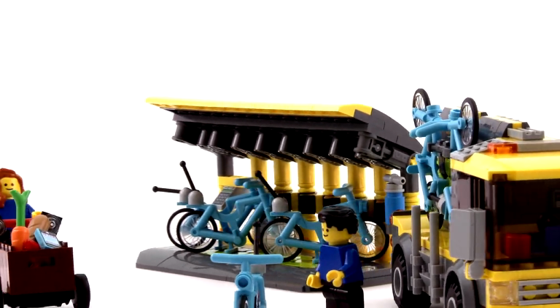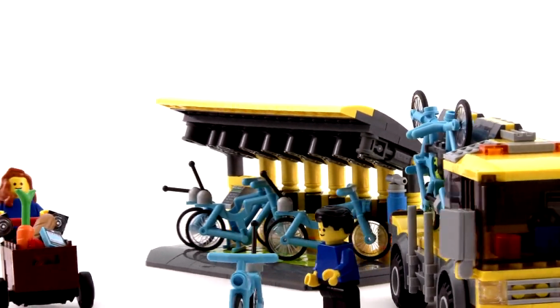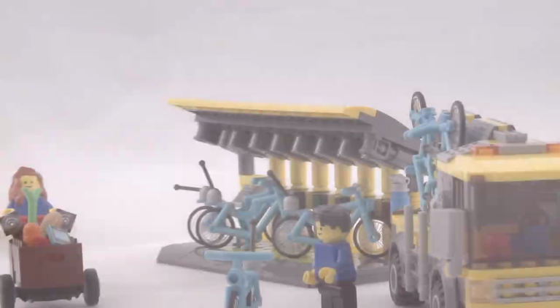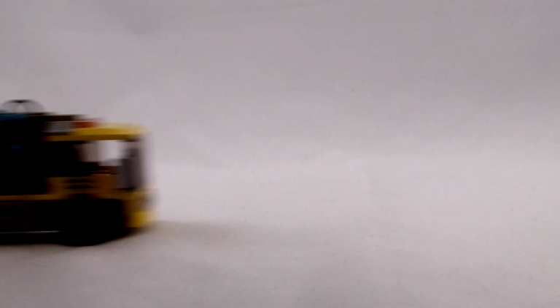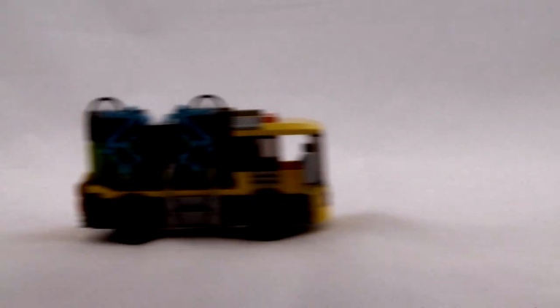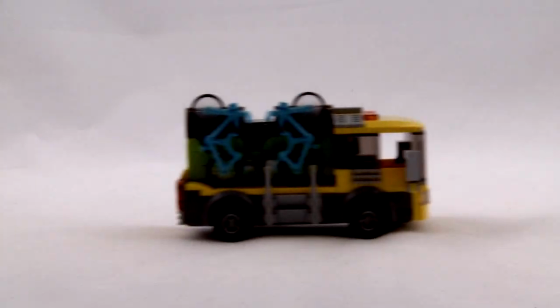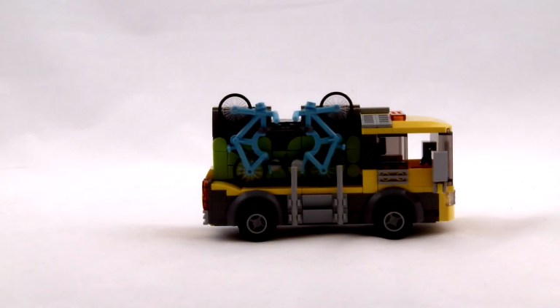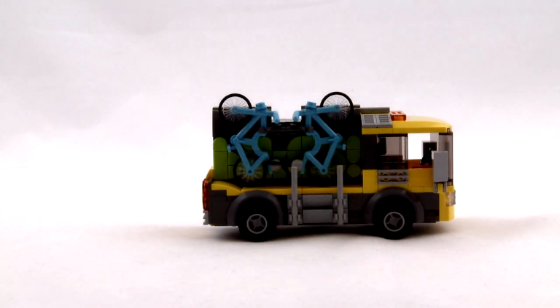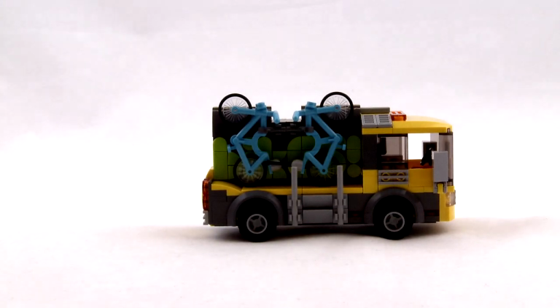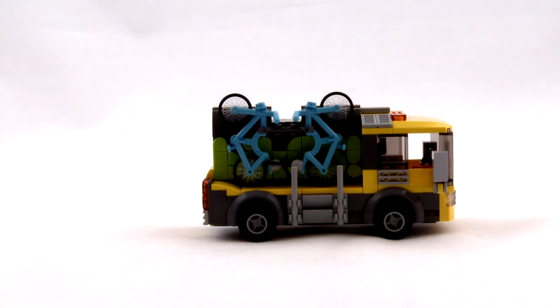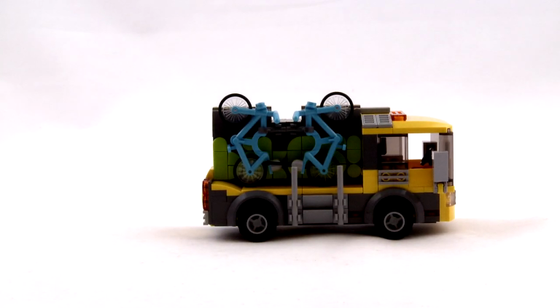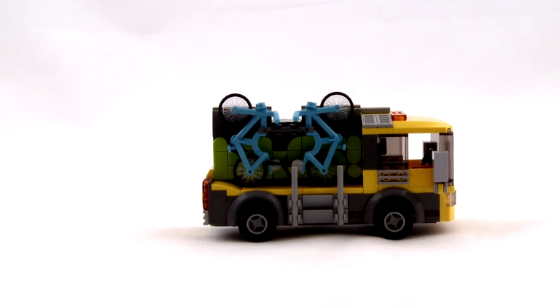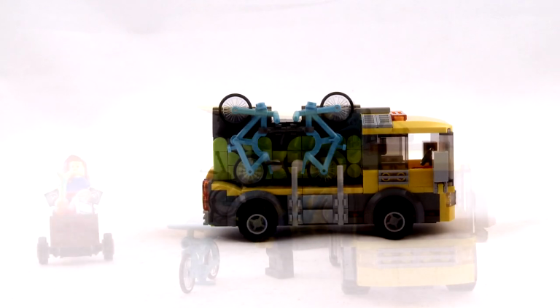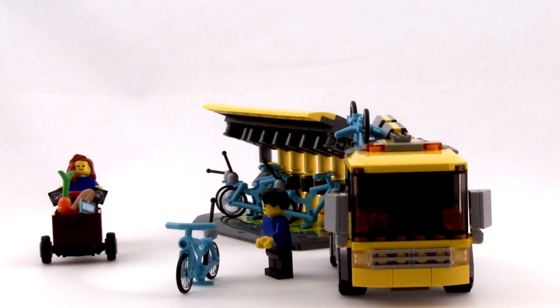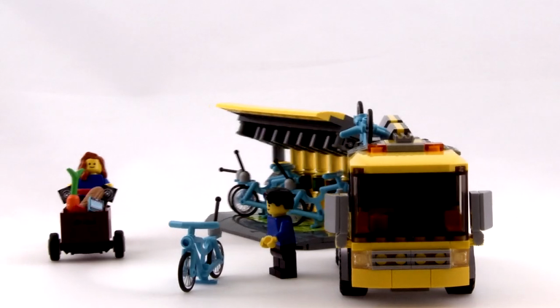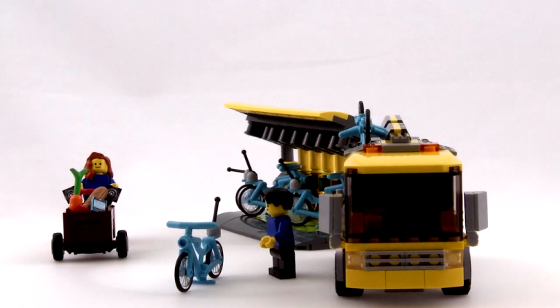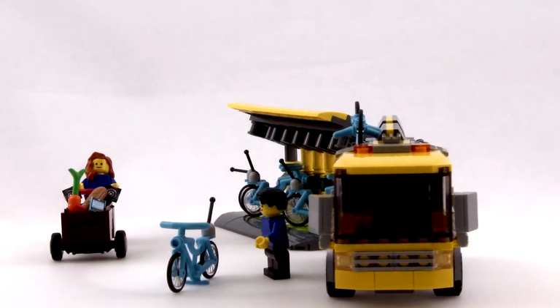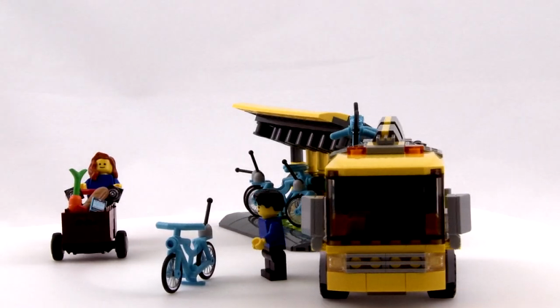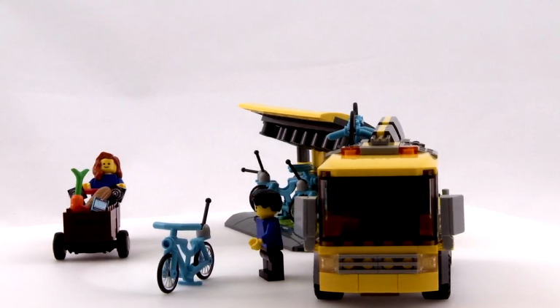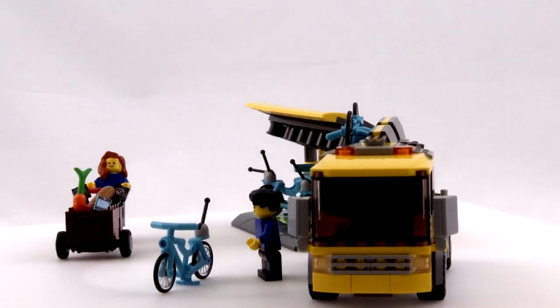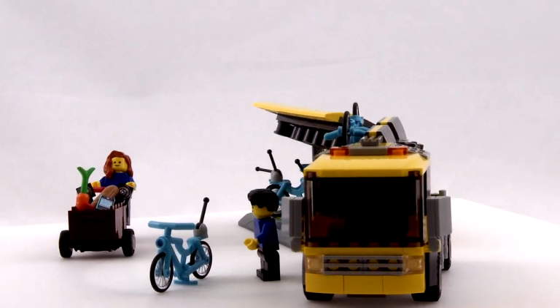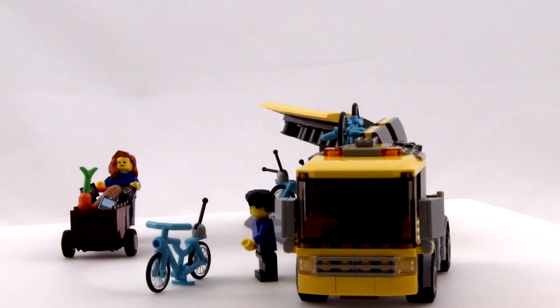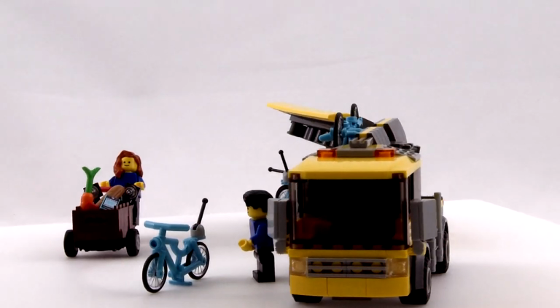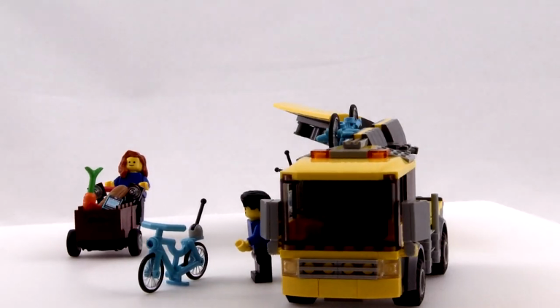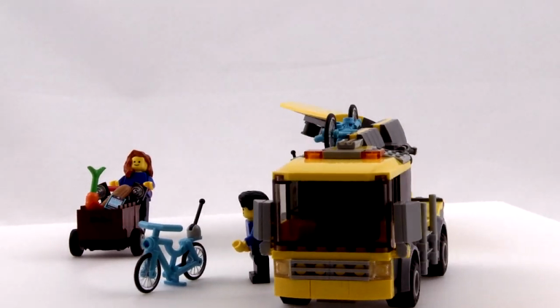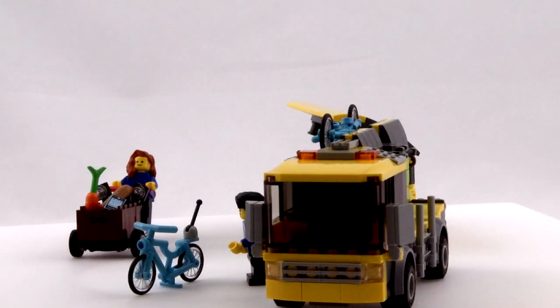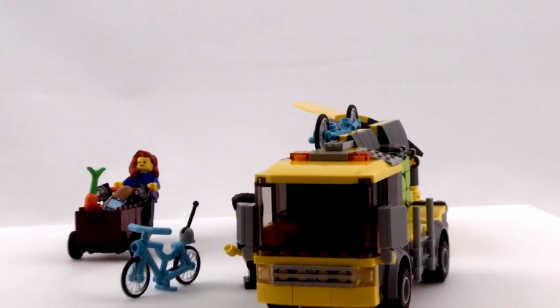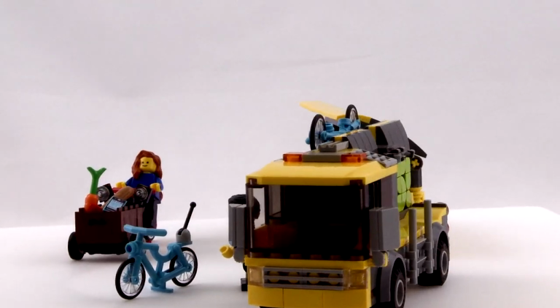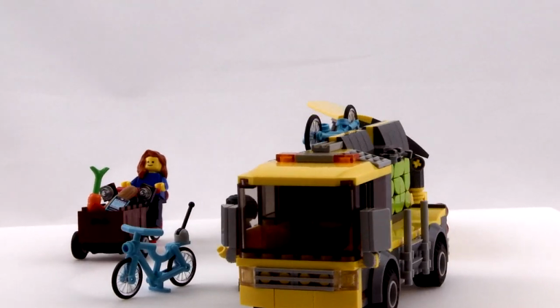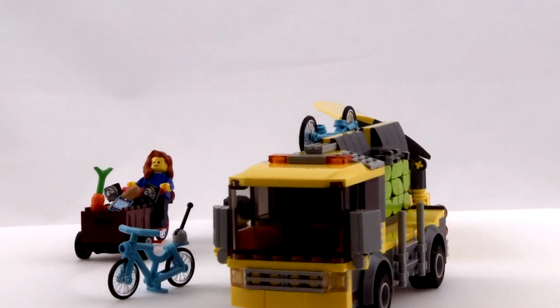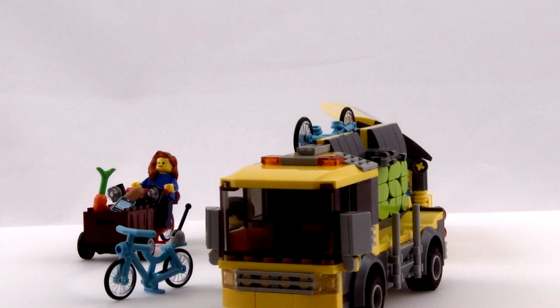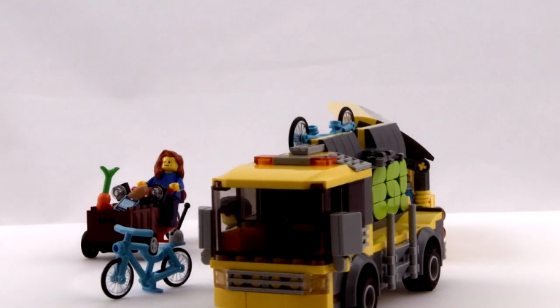This set also includes a truck used to pick up the bikes after use, as well as two minifigures and a carrier tricycle for groceries.